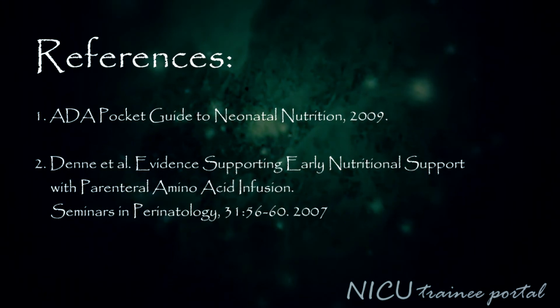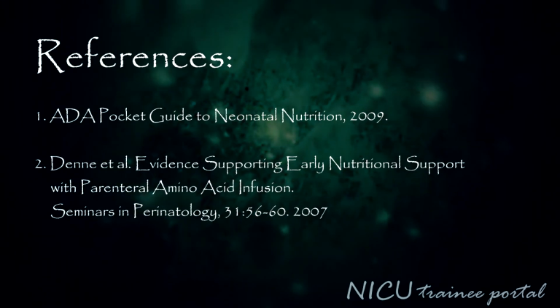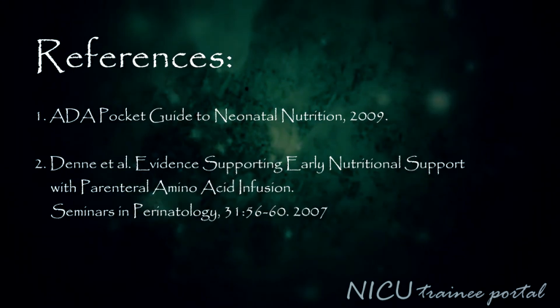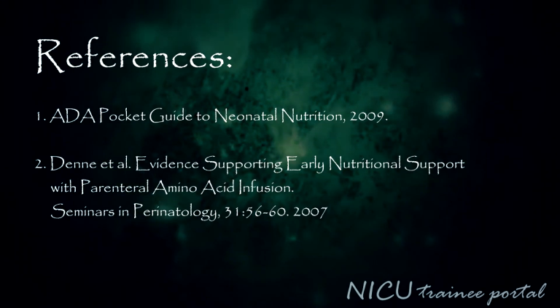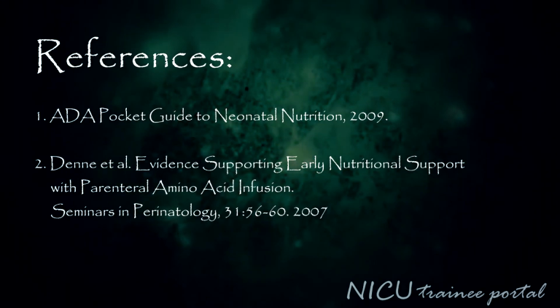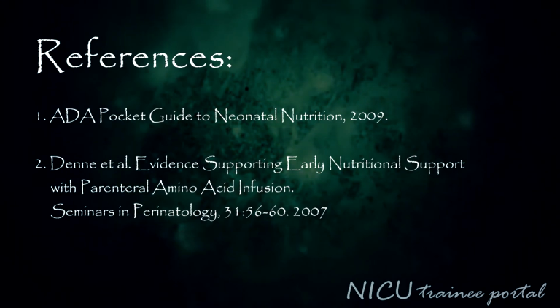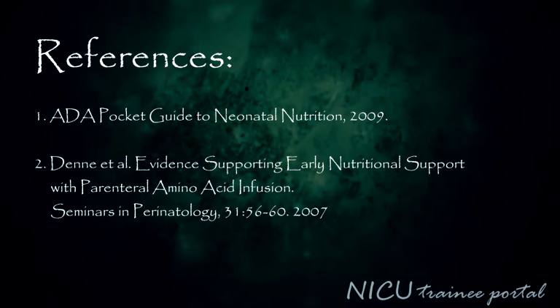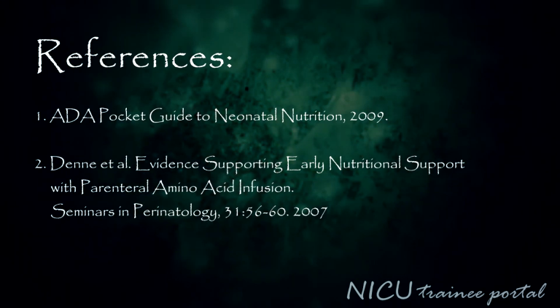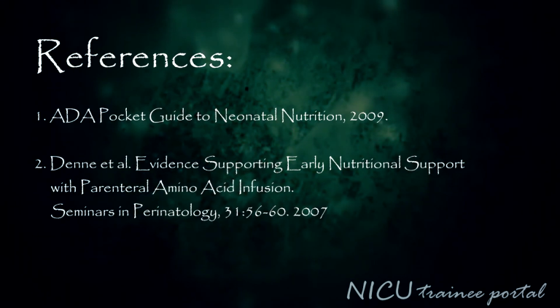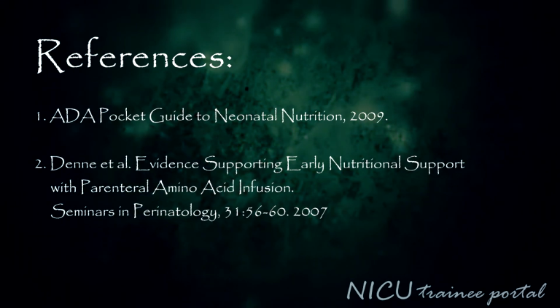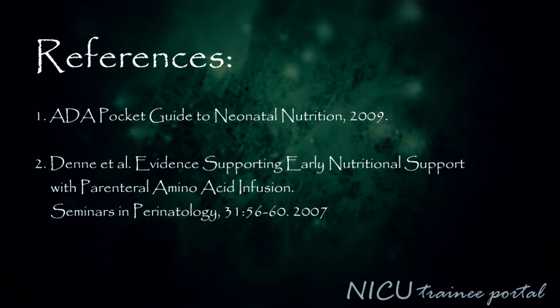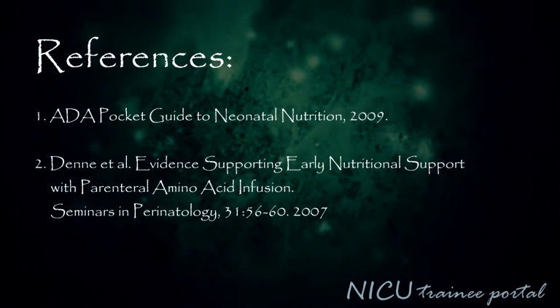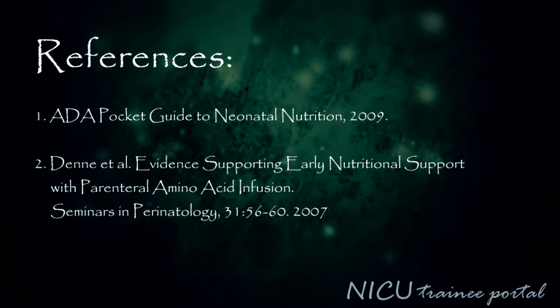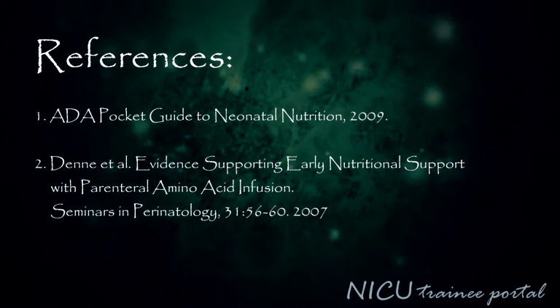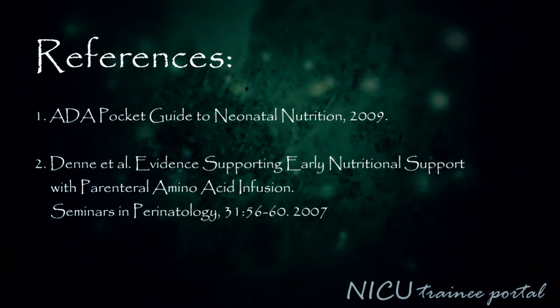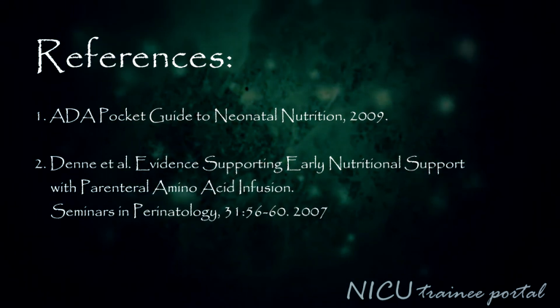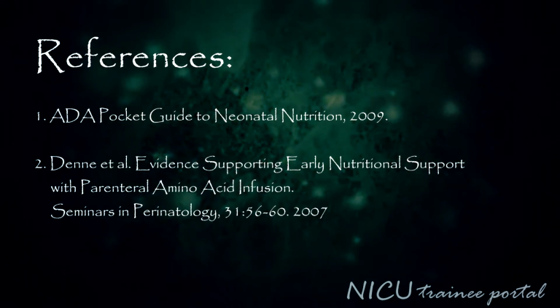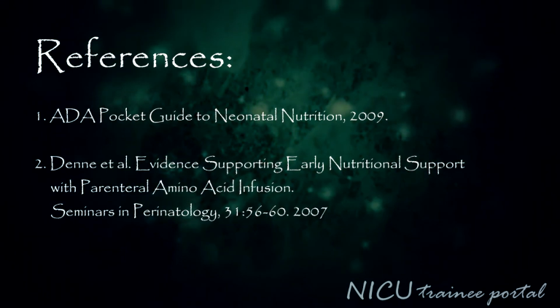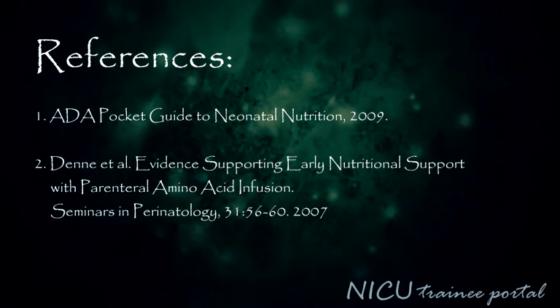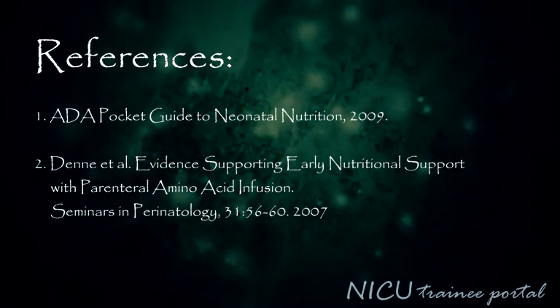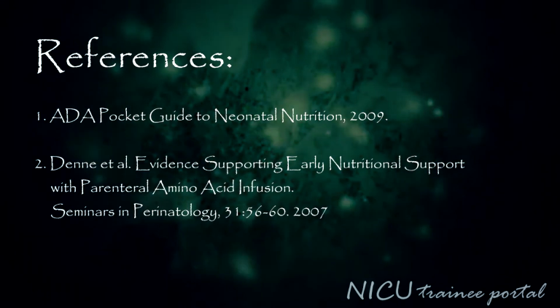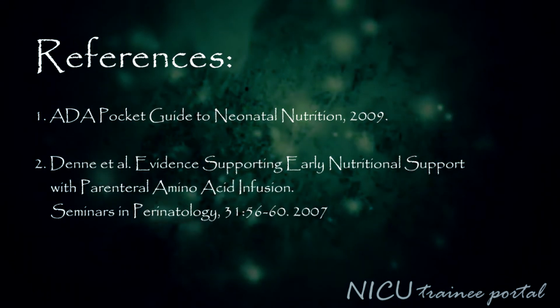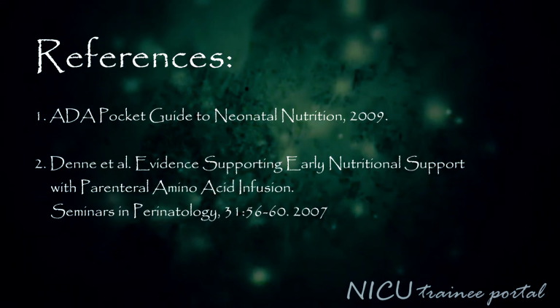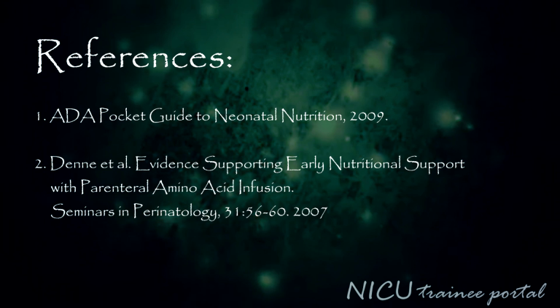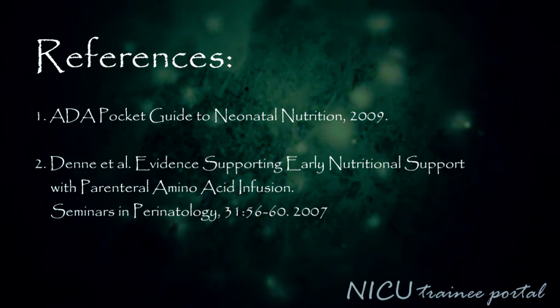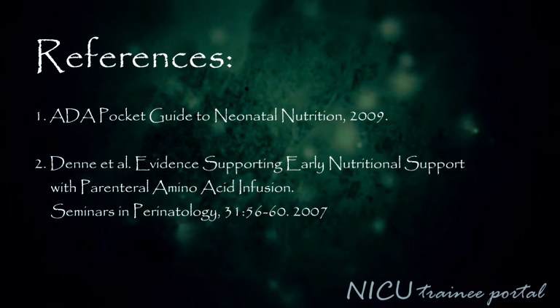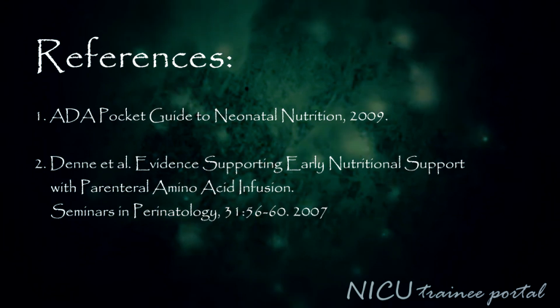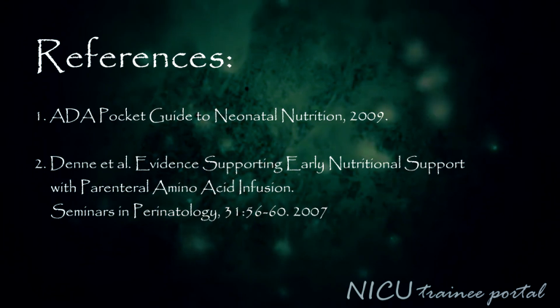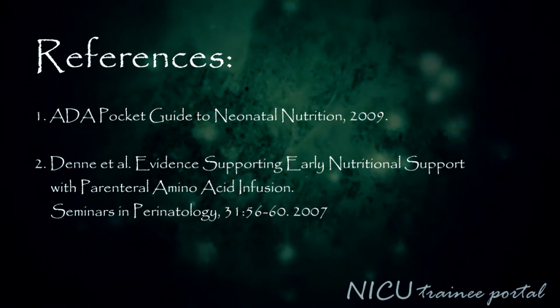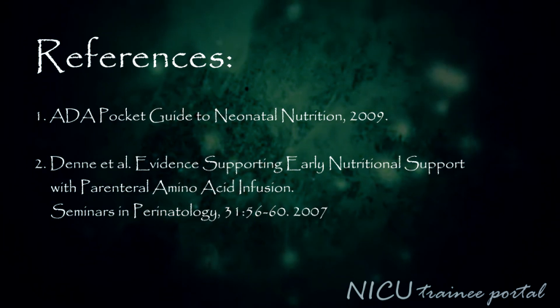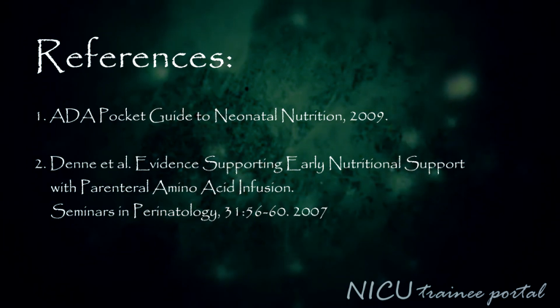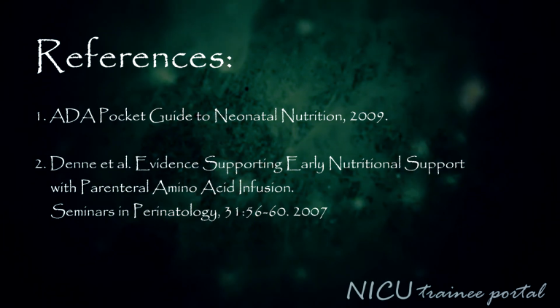This concludes this lesson. Thank you for watching the NICU Nutrition Basics module.